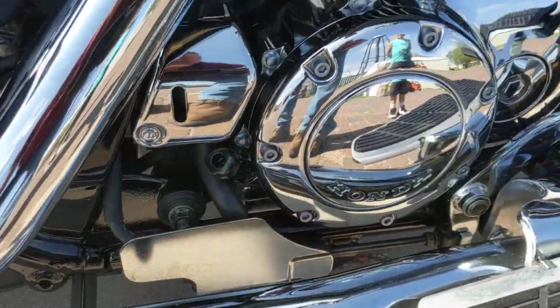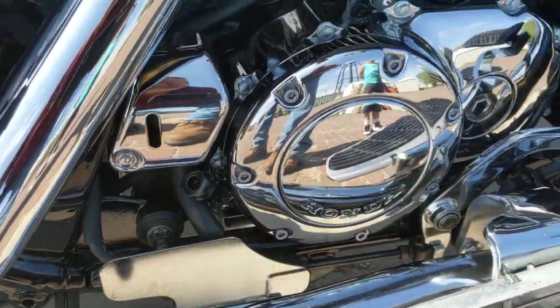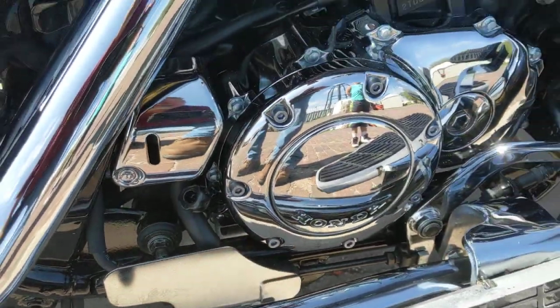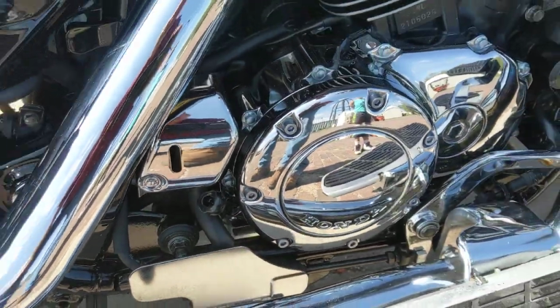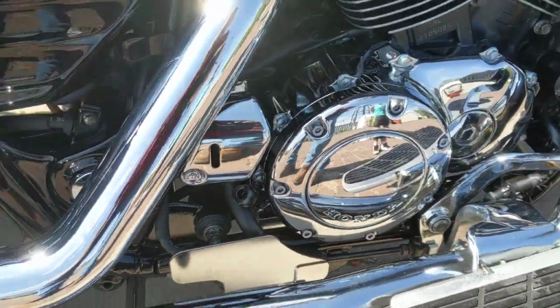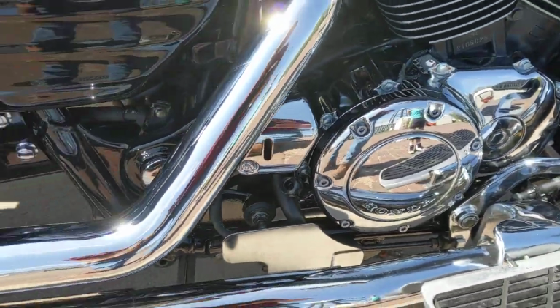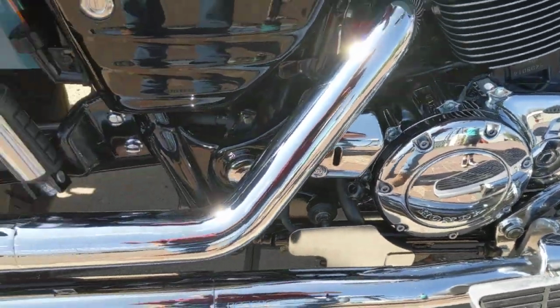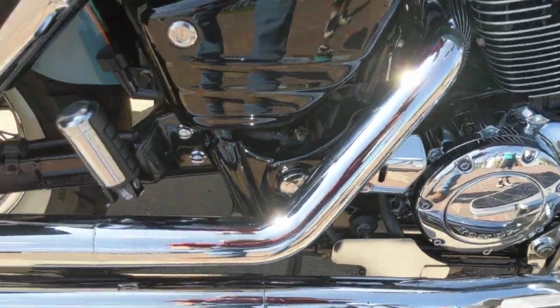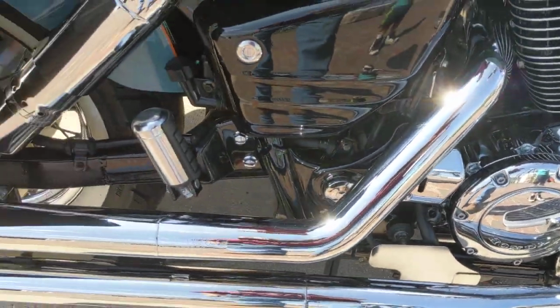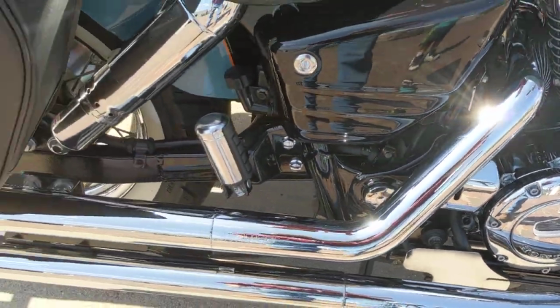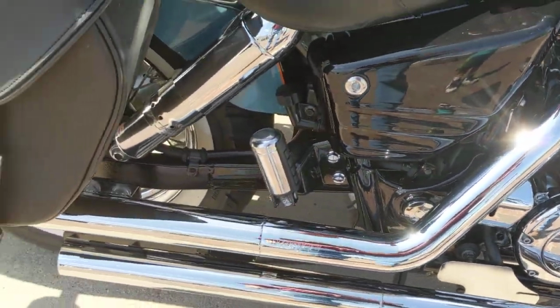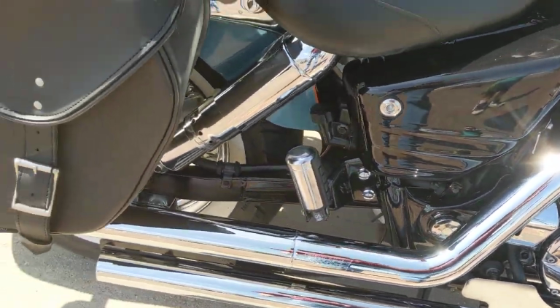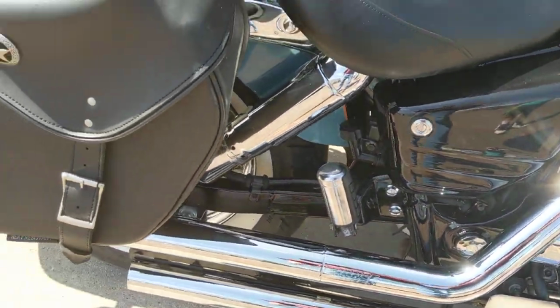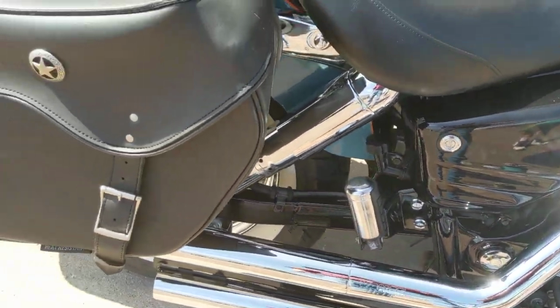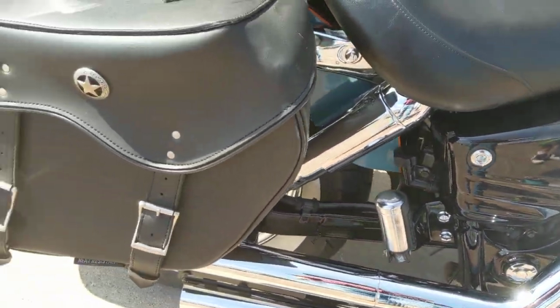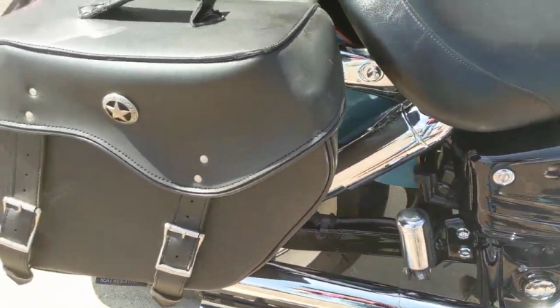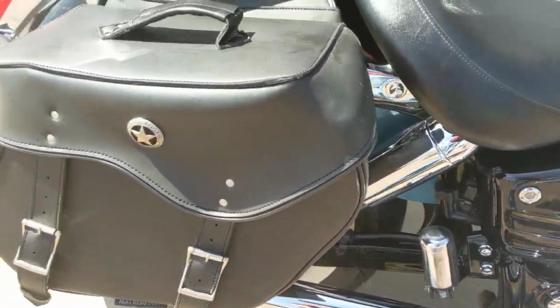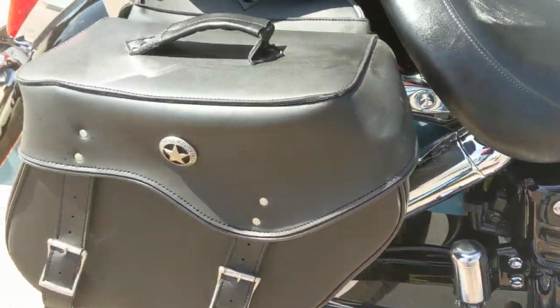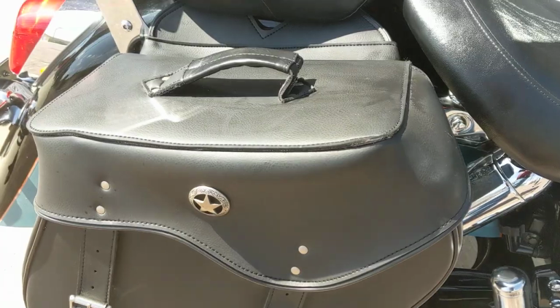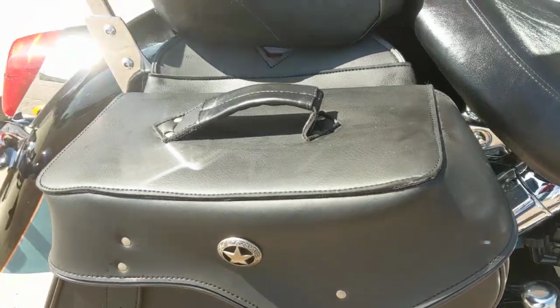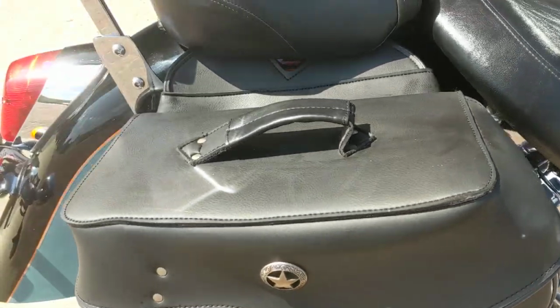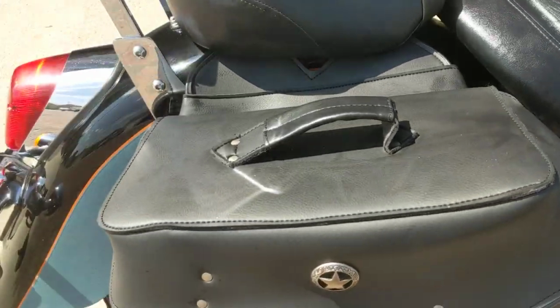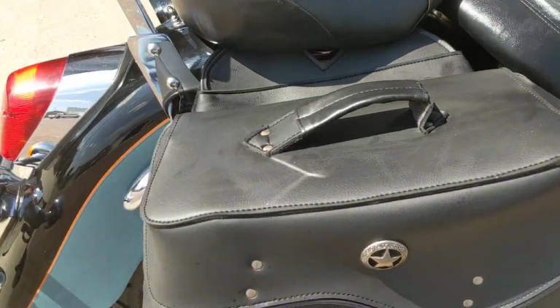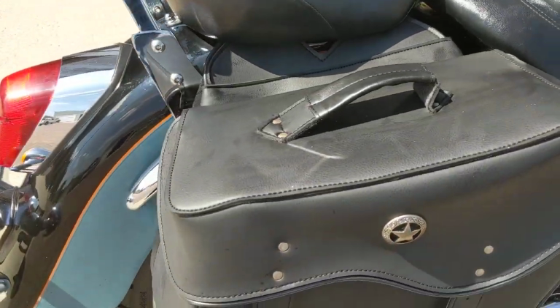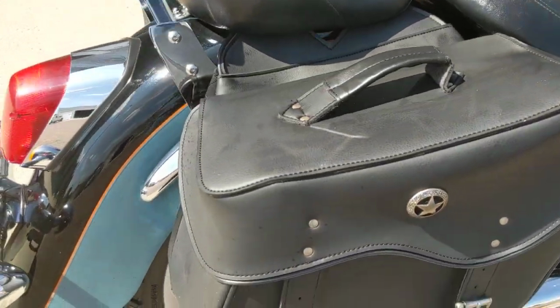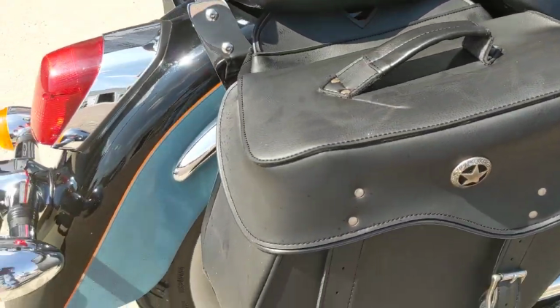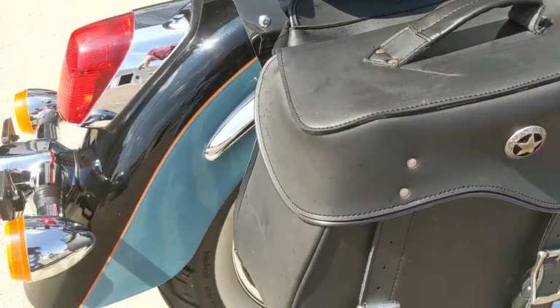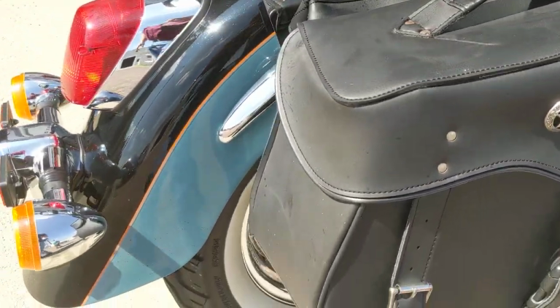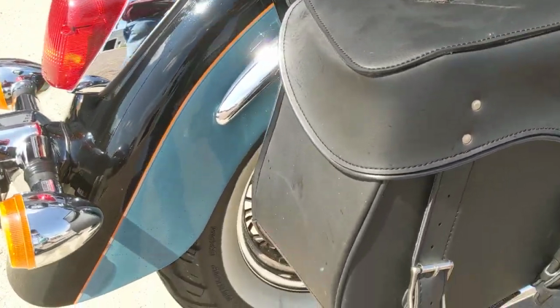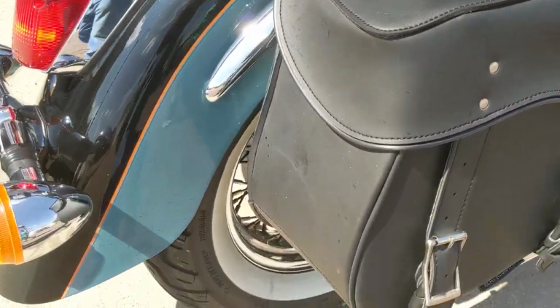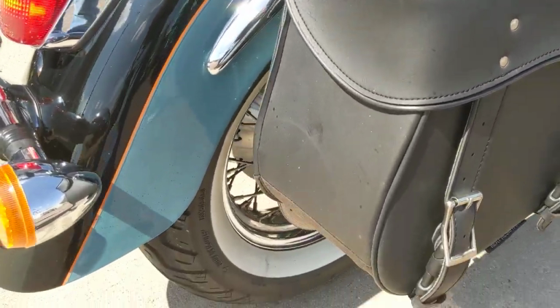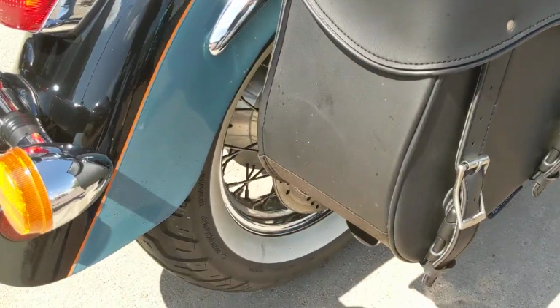A set of saddlebags, backrest, windshield — what more do you need? You're ready to go out there and go riding.